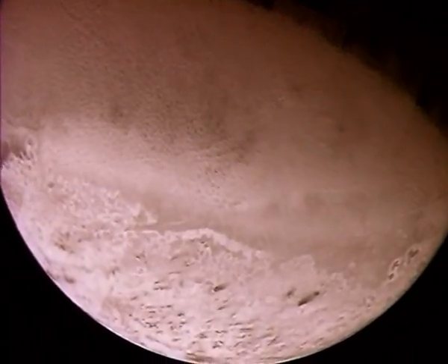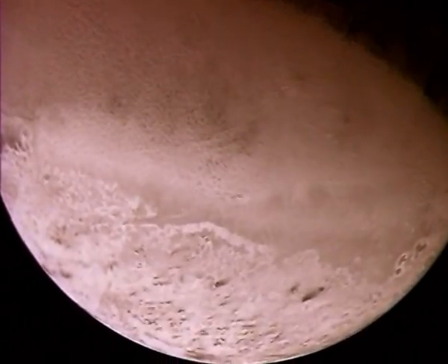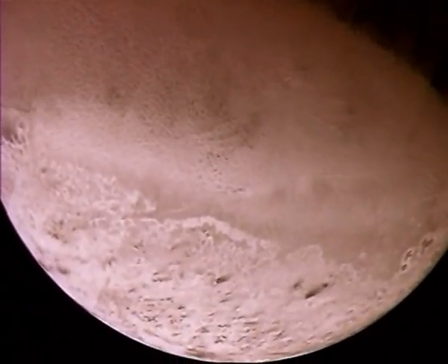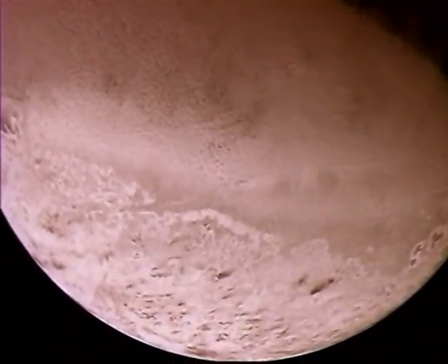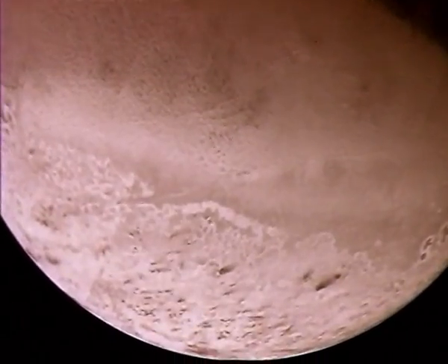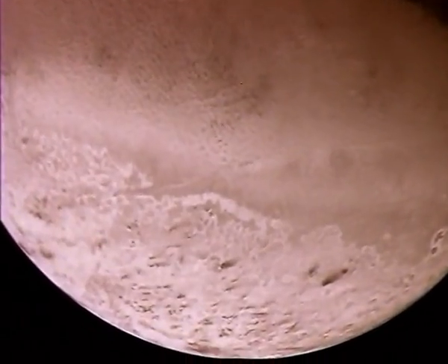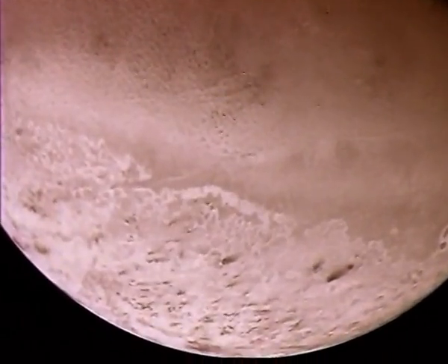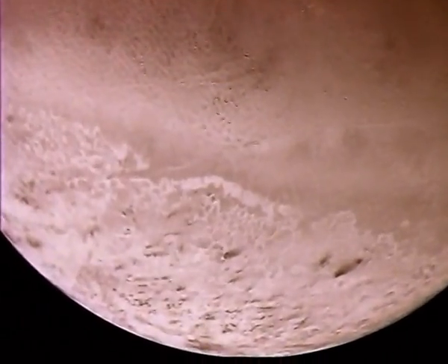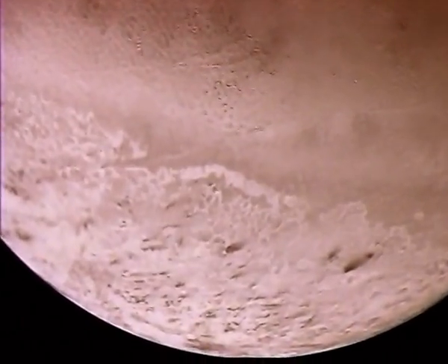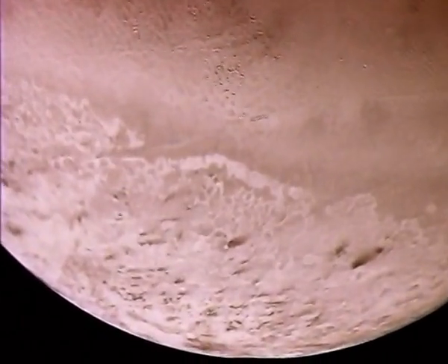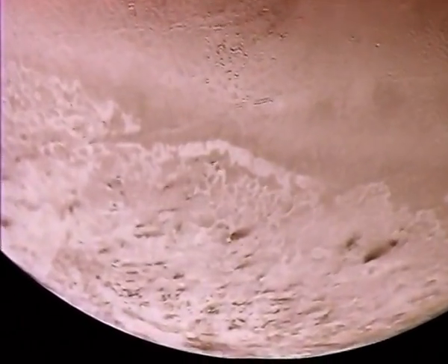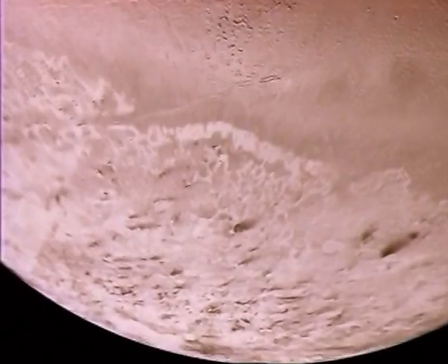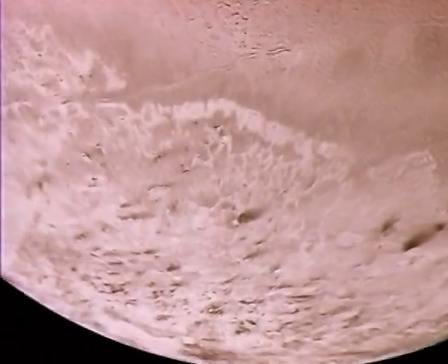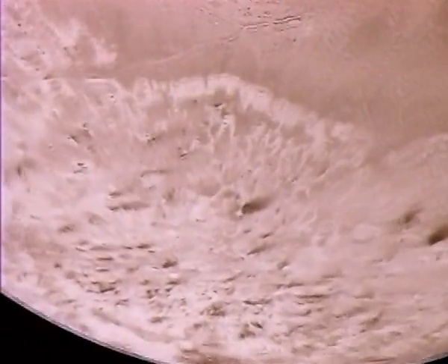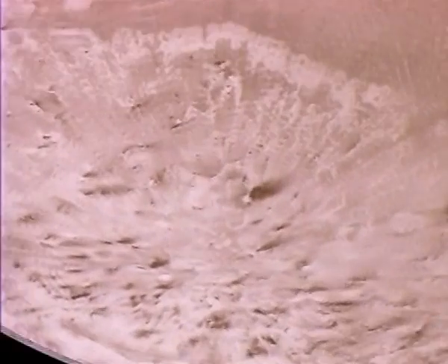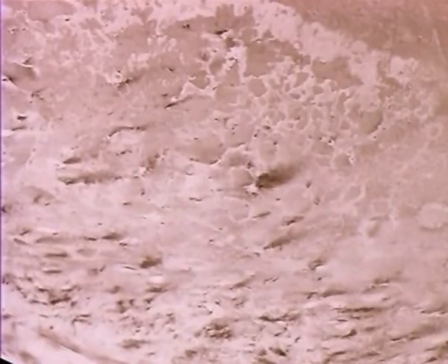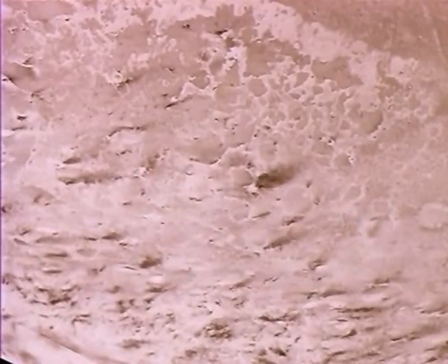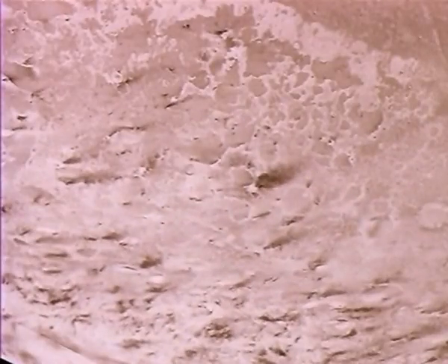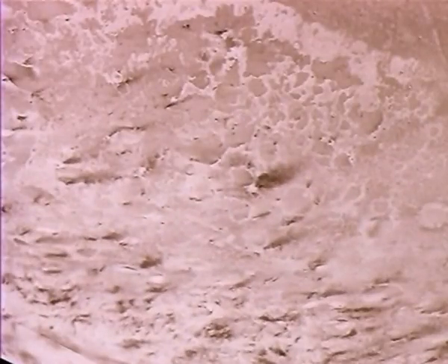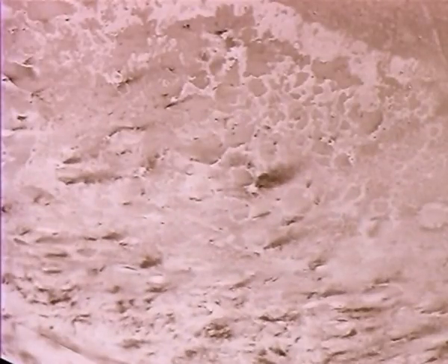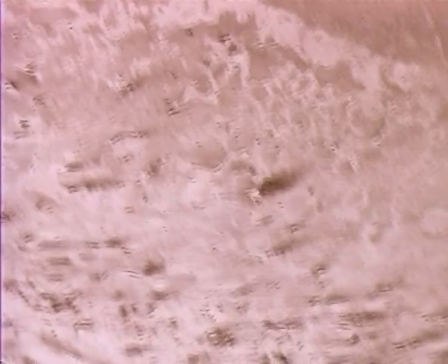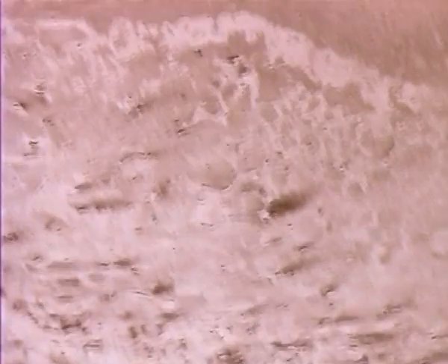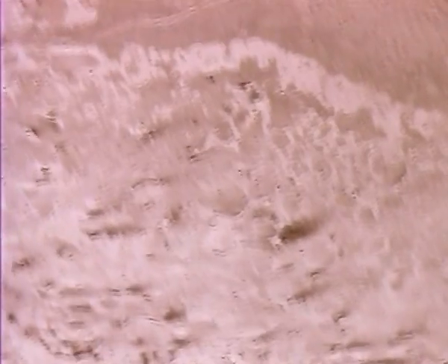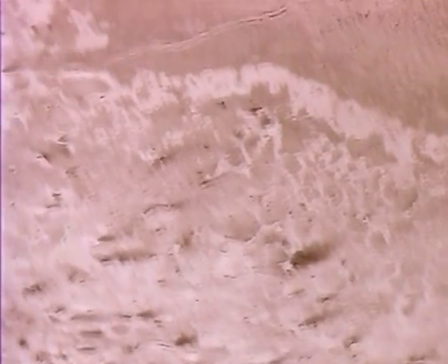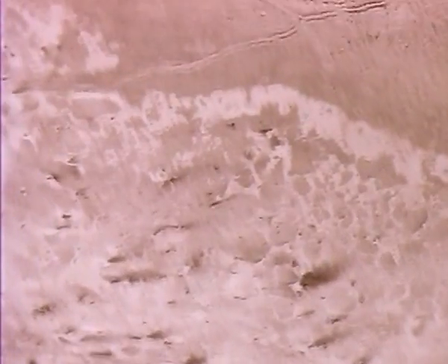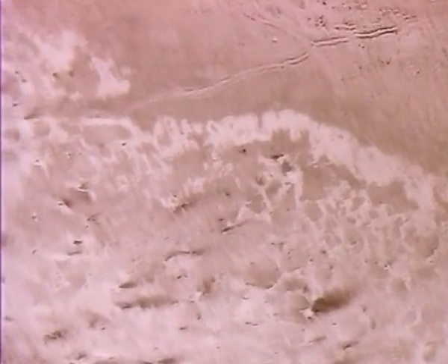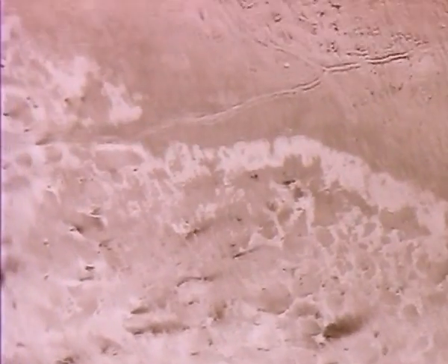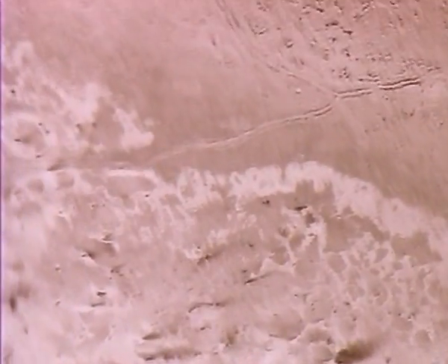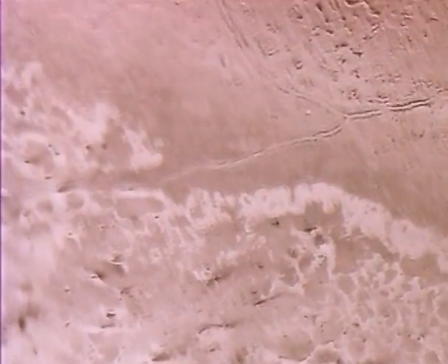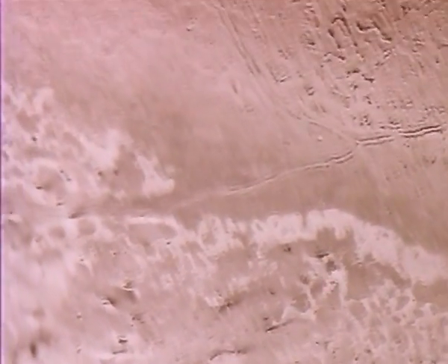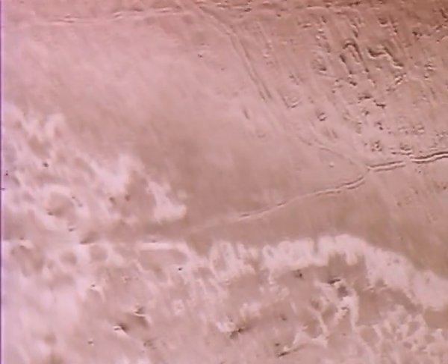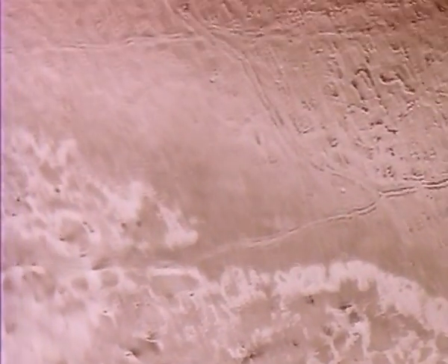Here we have a panoramic view of Triton as Voyager 2 passes at close range.